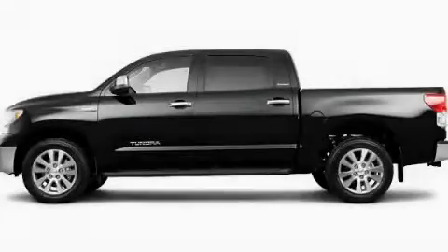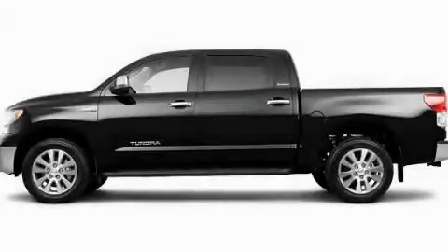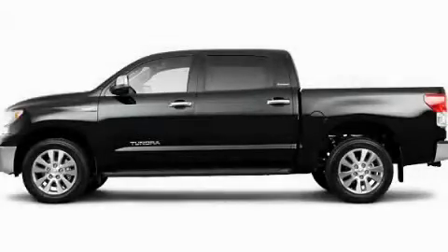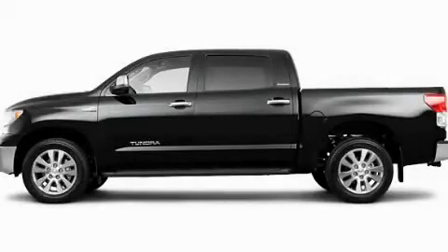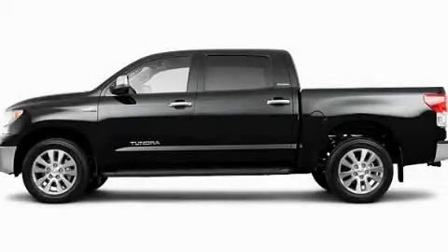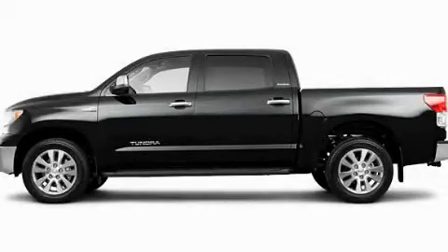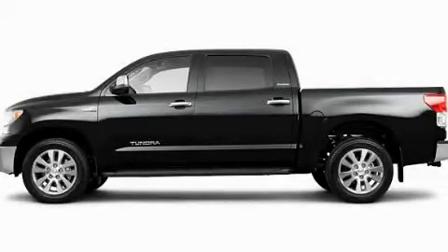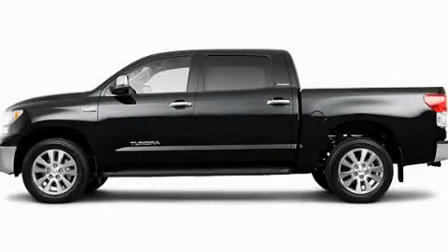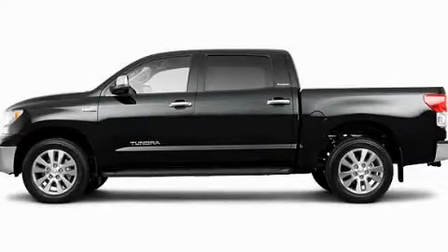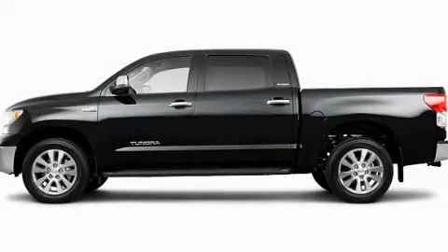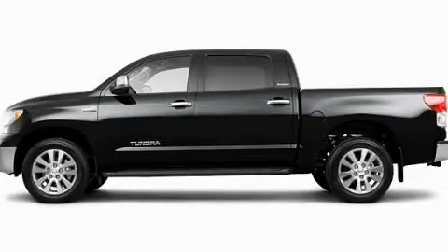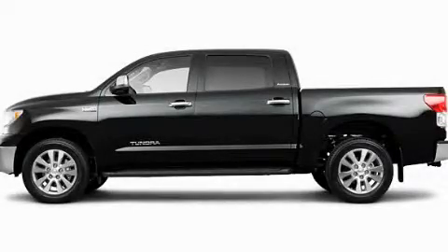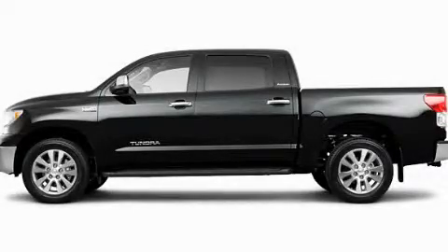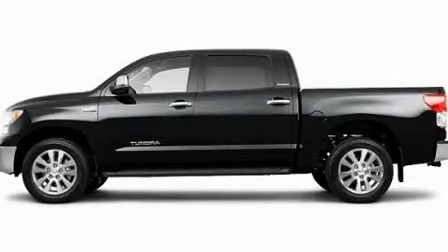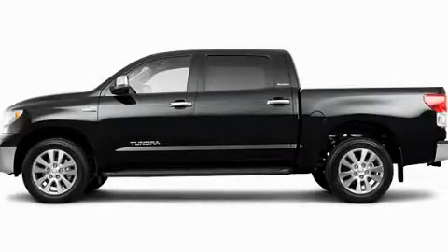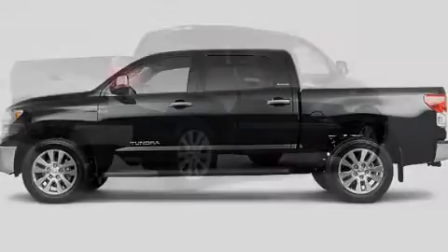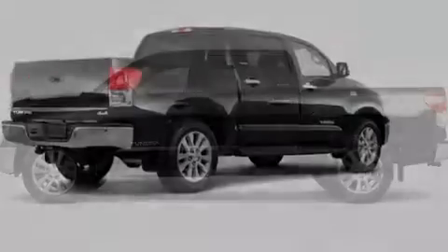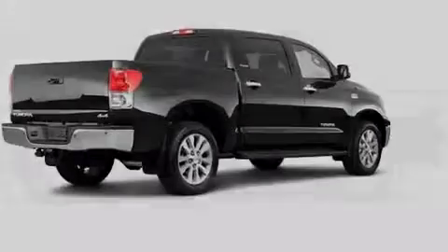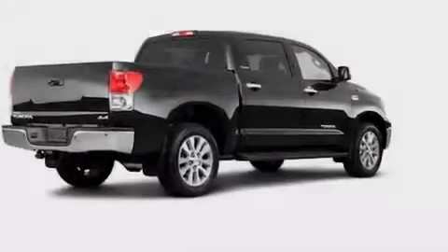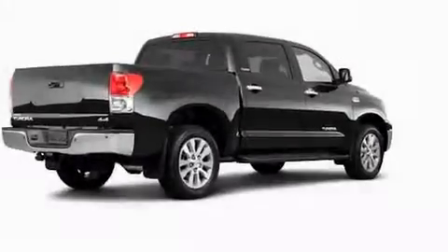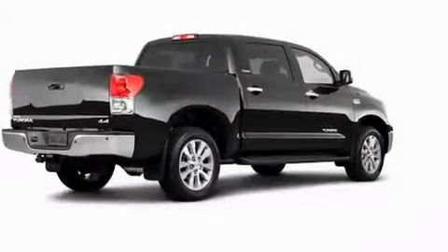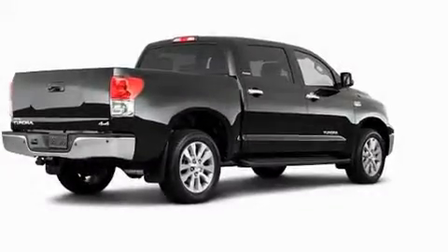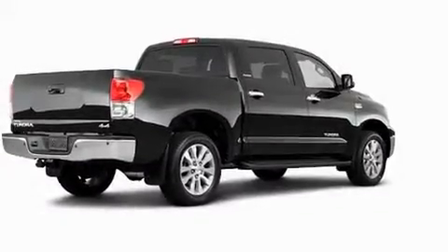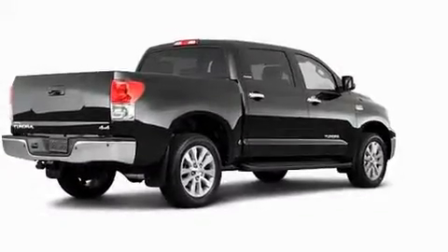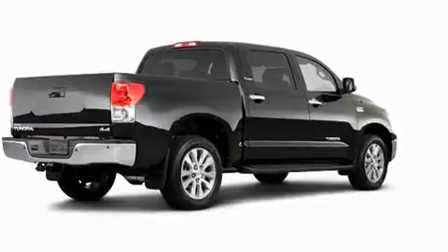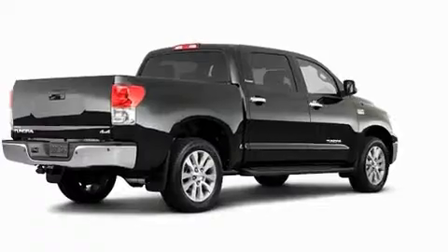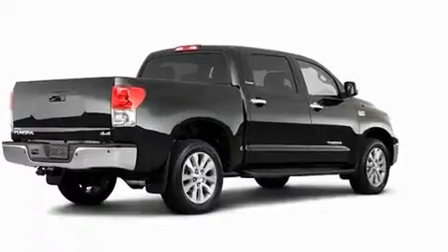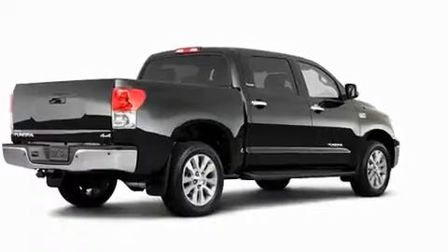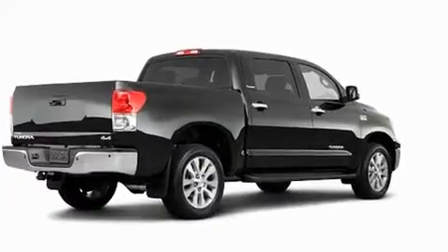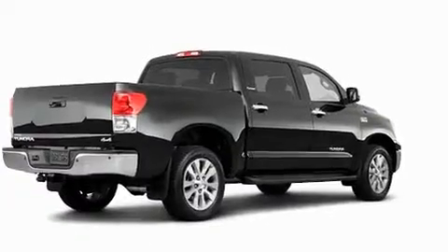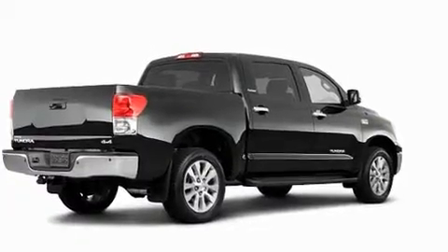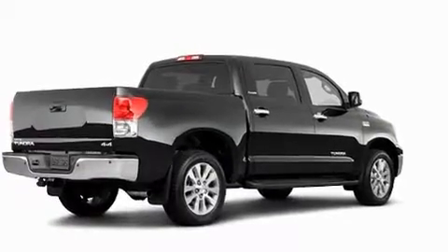This is a brand new 2011 Toyota Tundra, made for the job site, the trail, and the town.